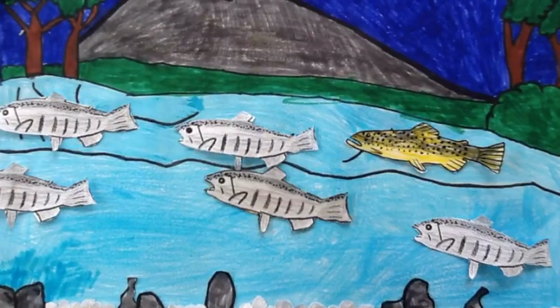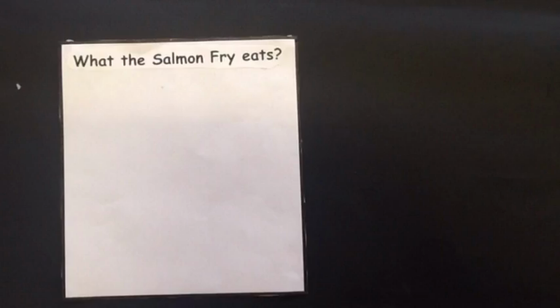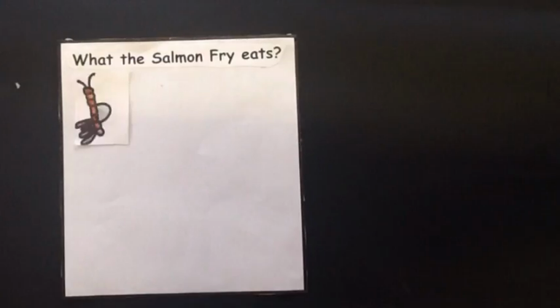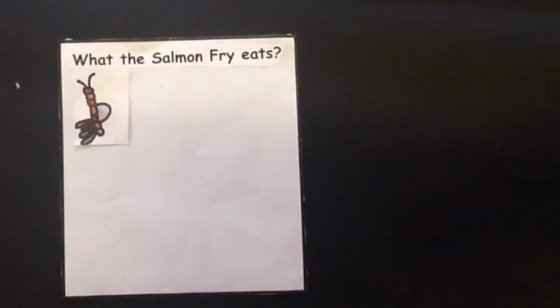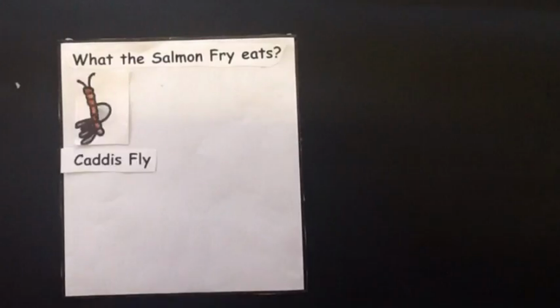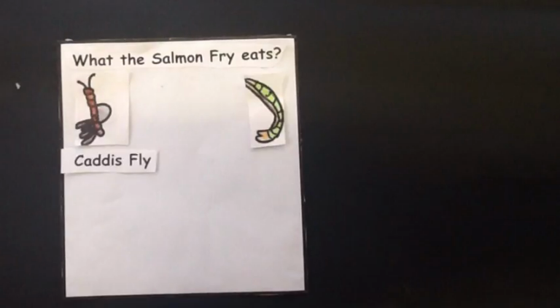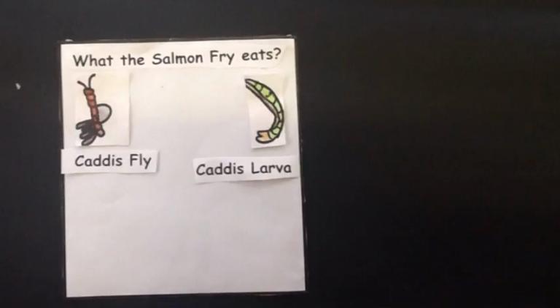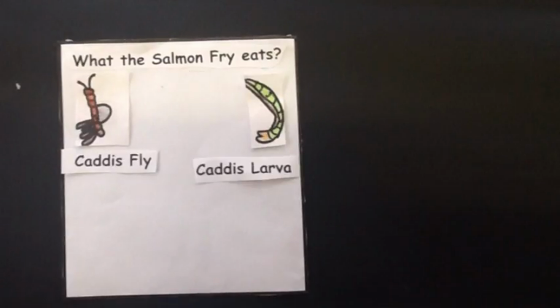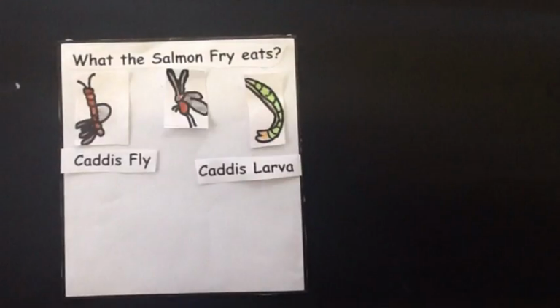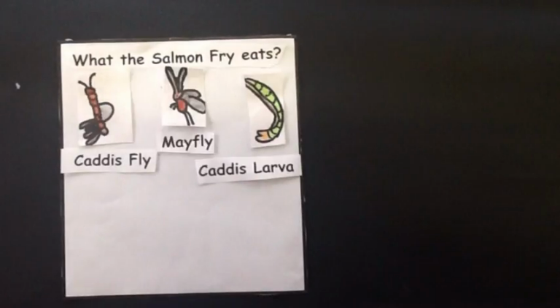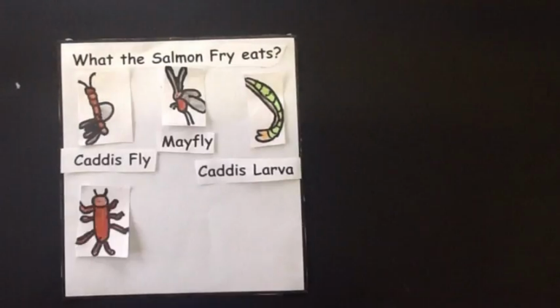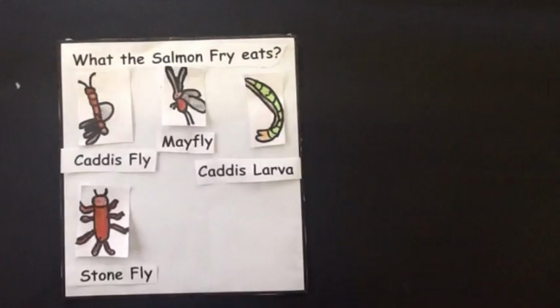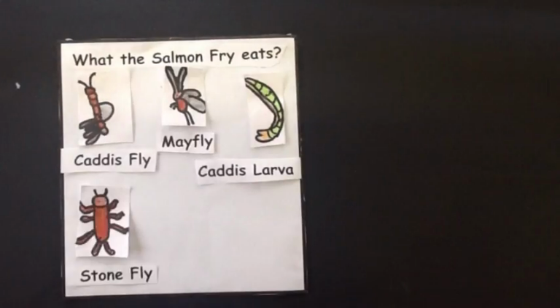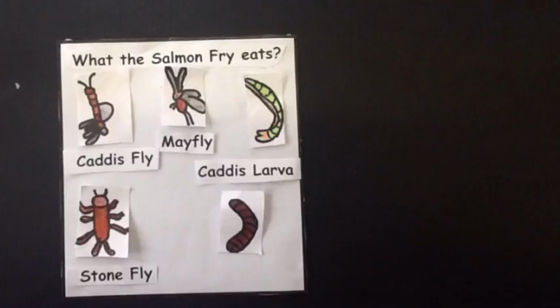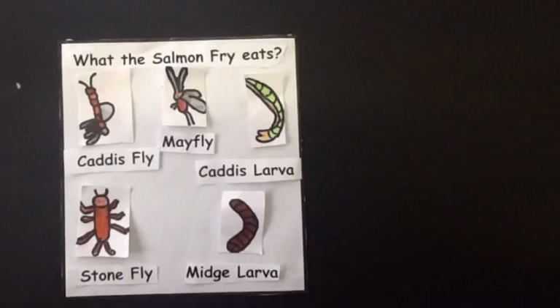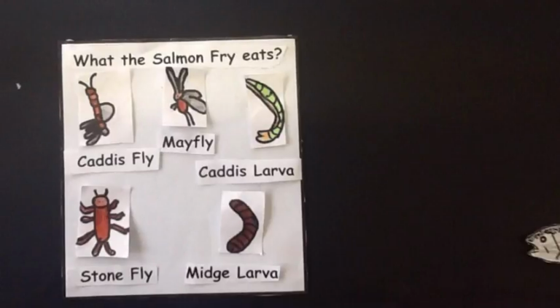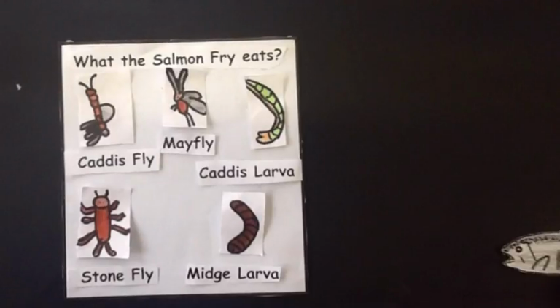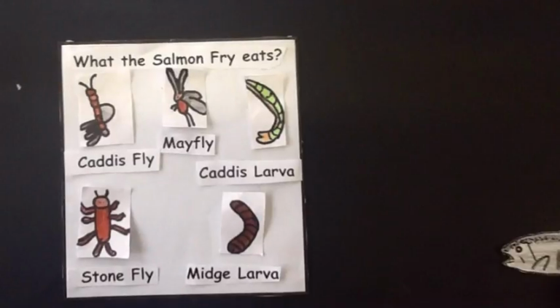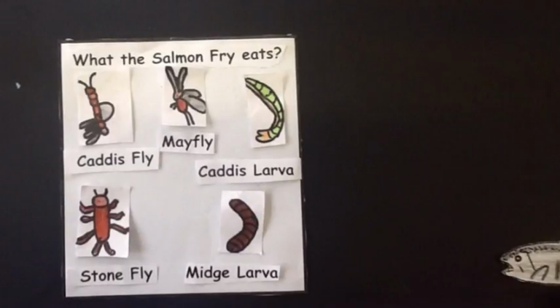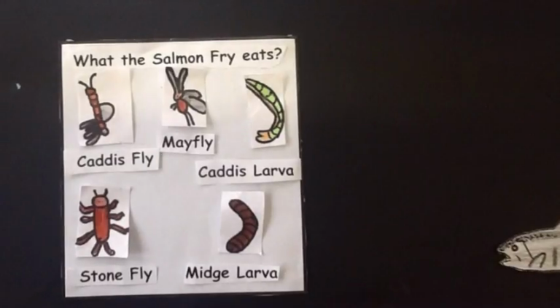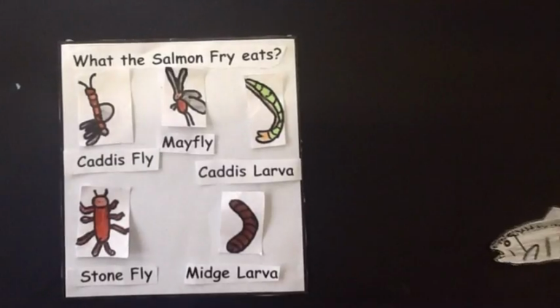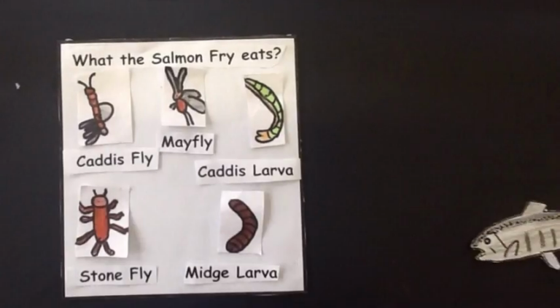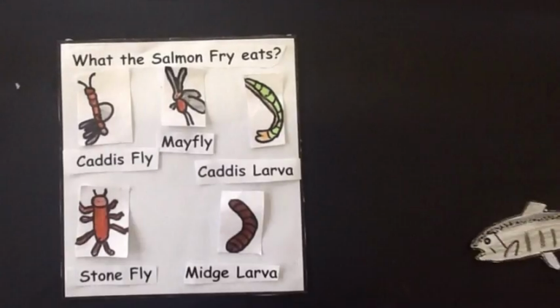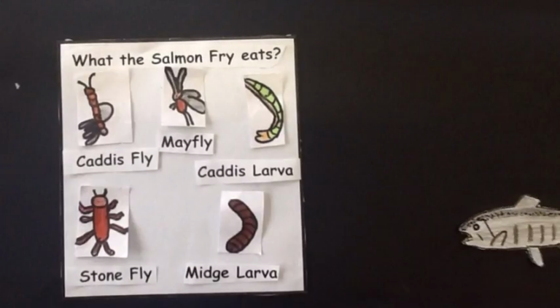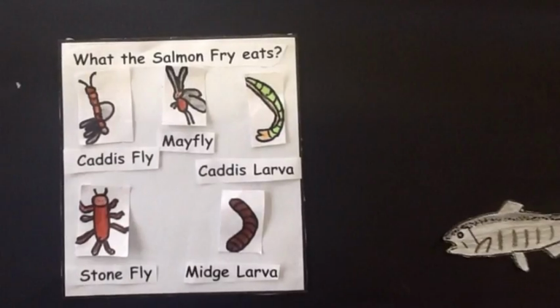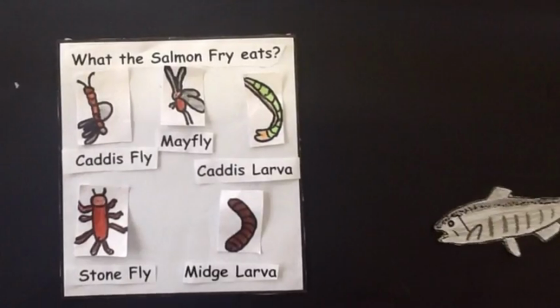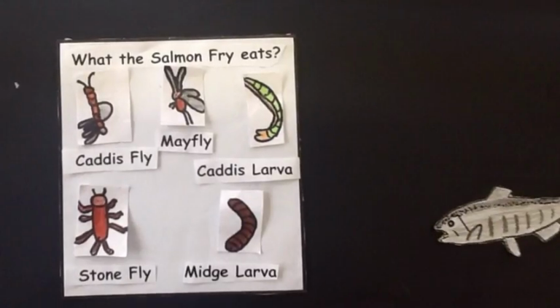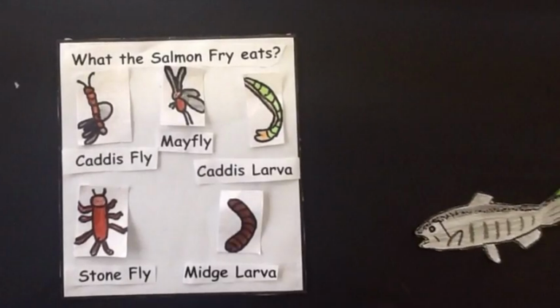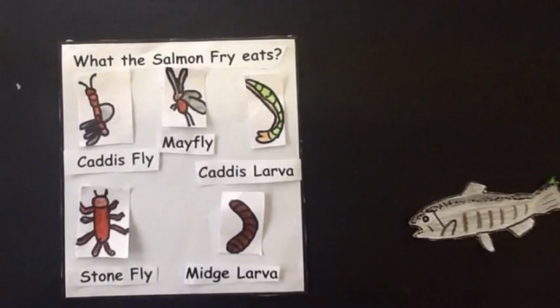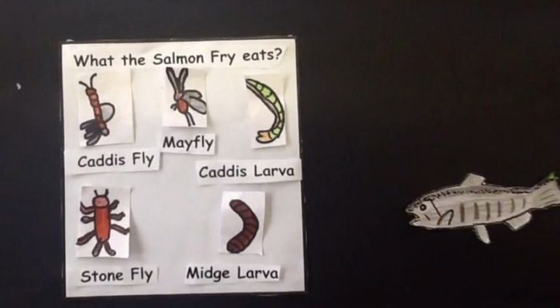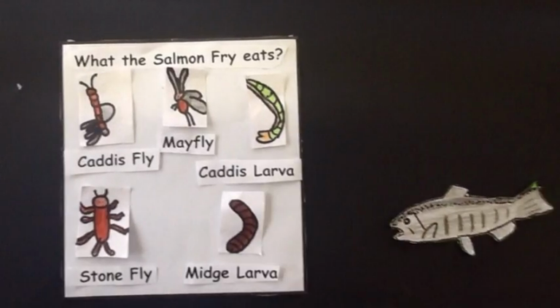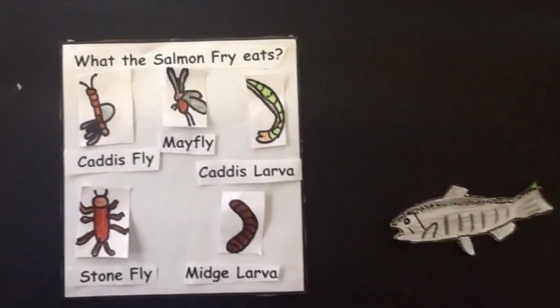The caddis fly, caddis larvae, mayfly, stonefly, and midge larvae are all on the menu for the salmon.